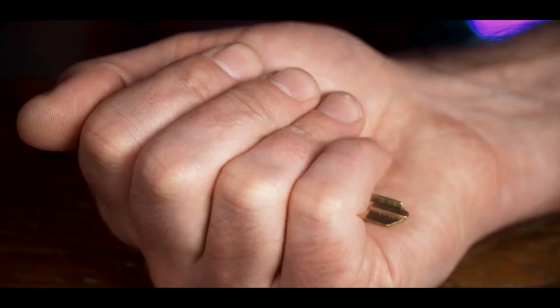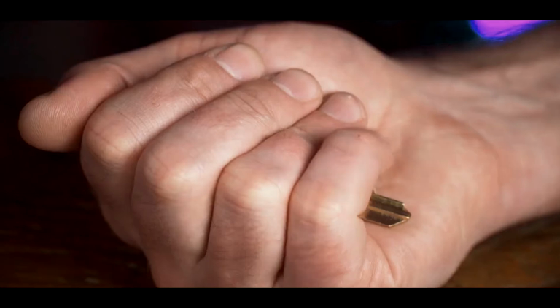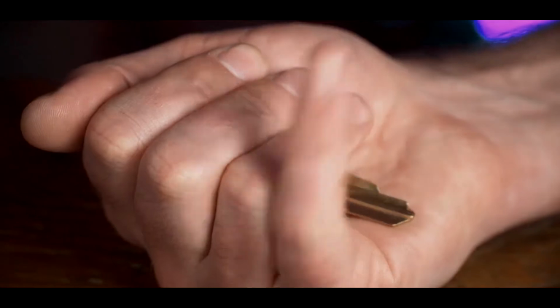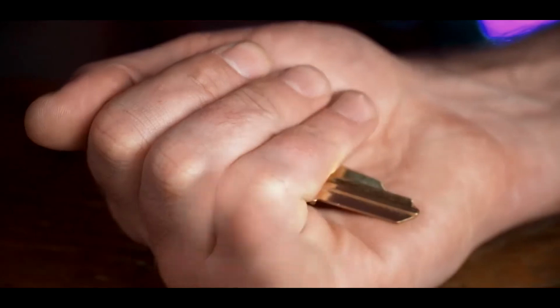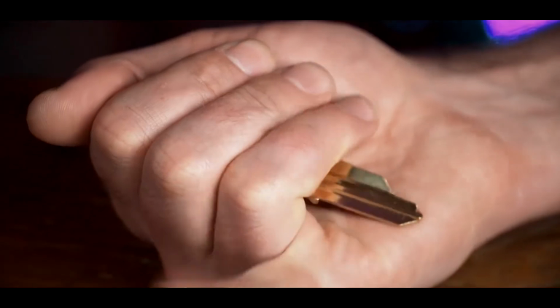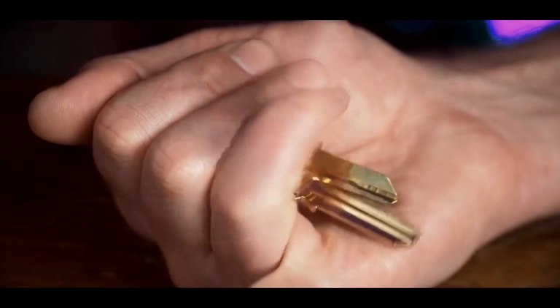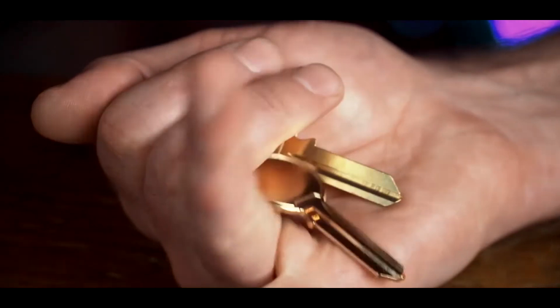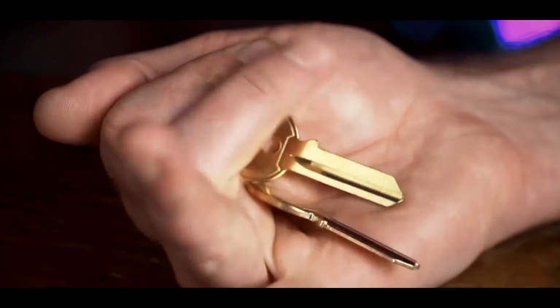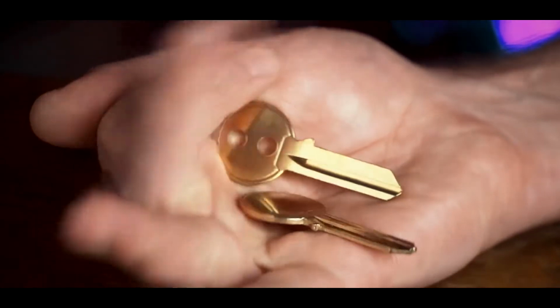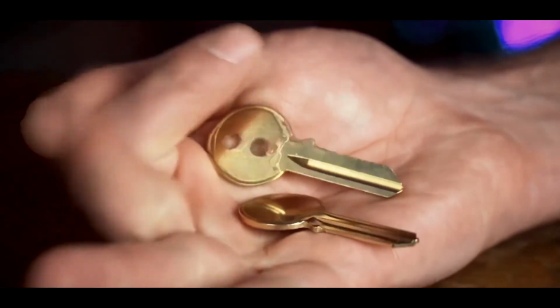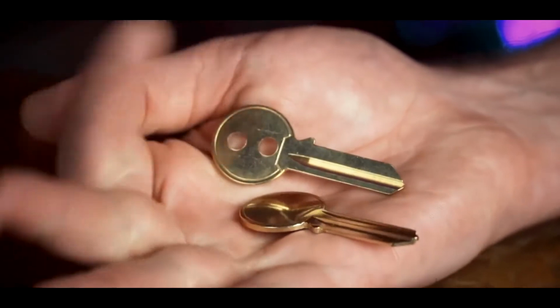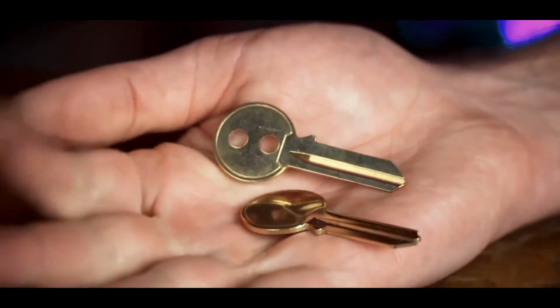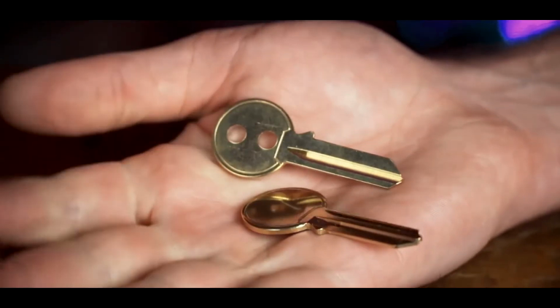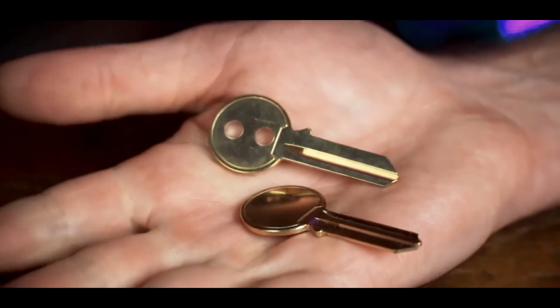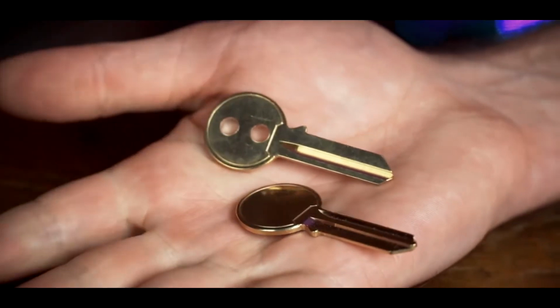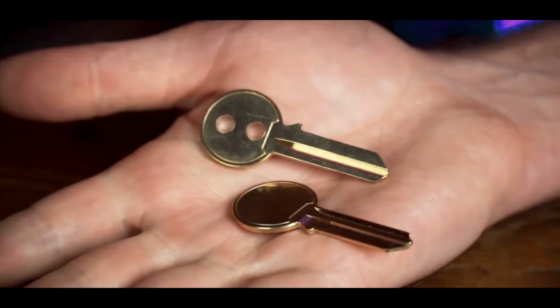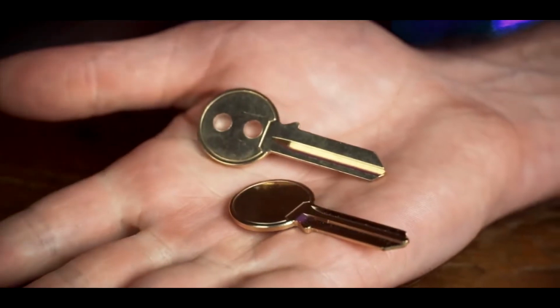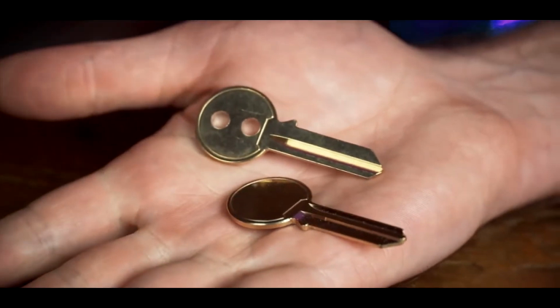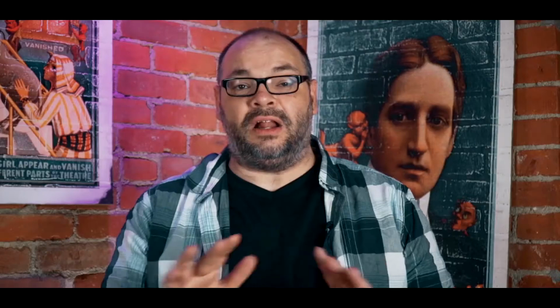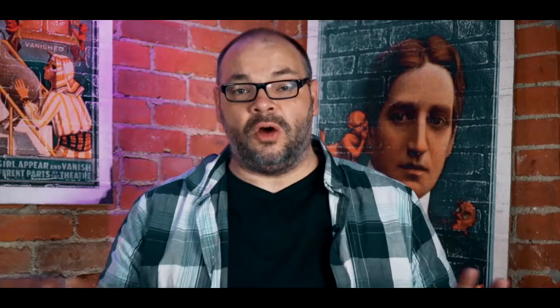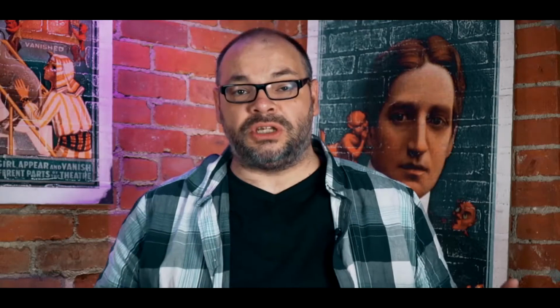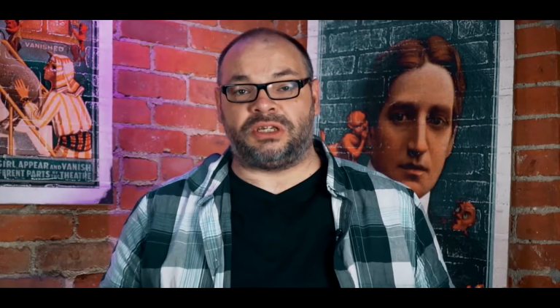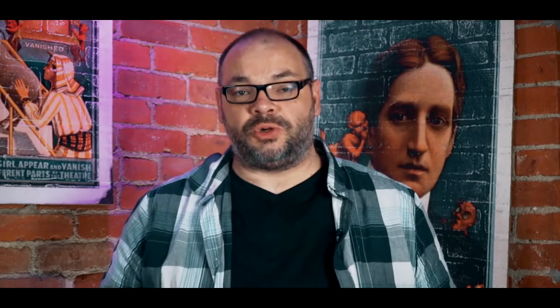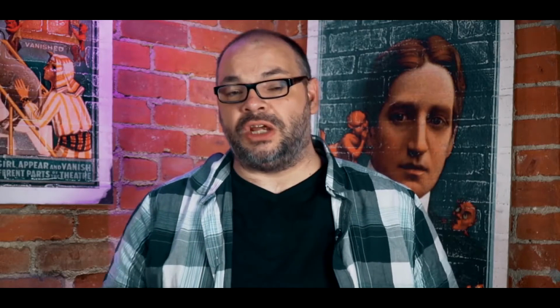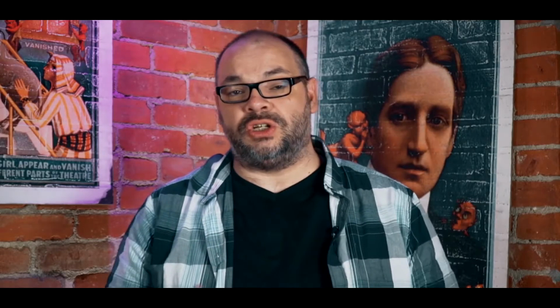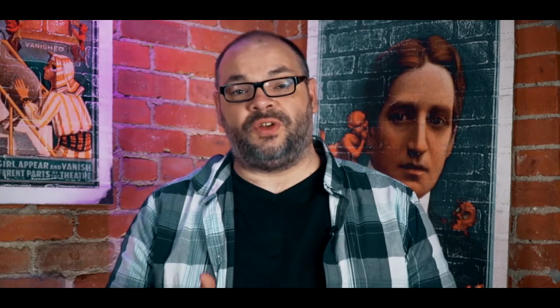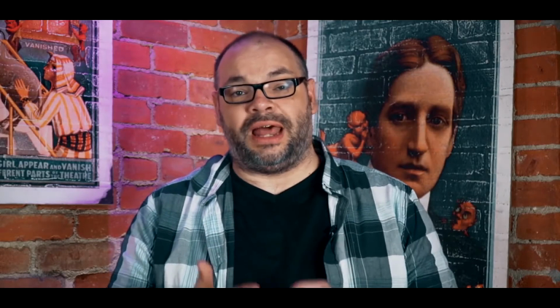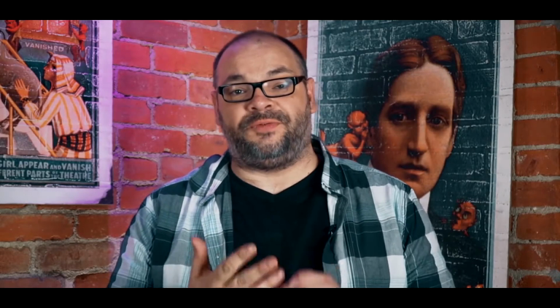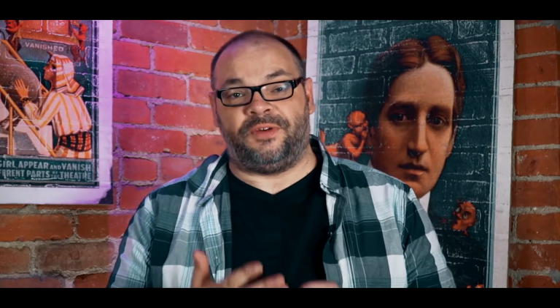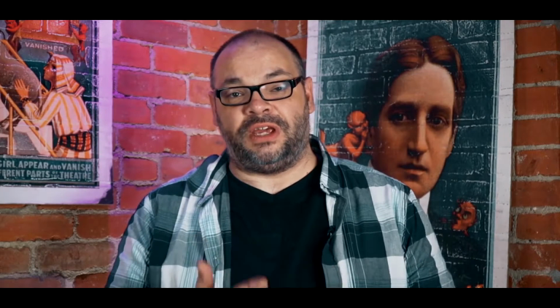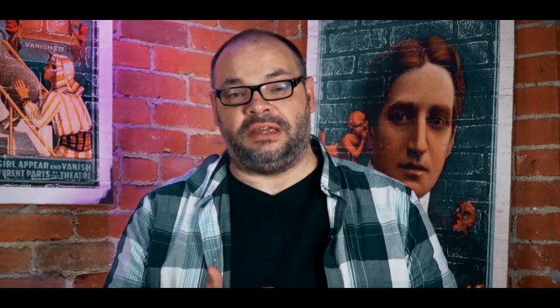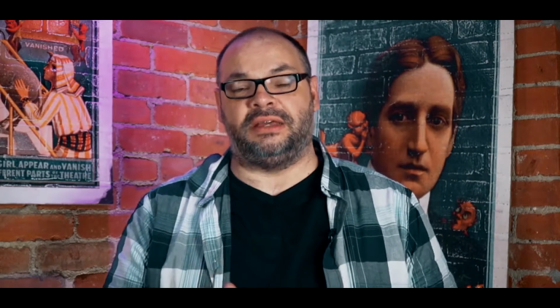Keymaster has been my go-to routine in close-up situations for the last 15 years.